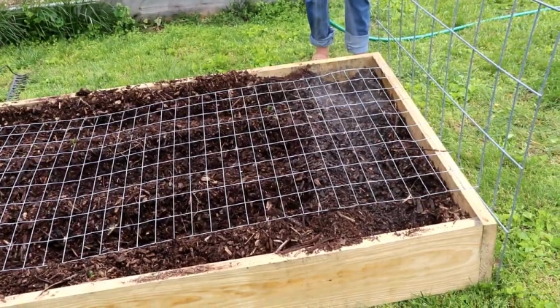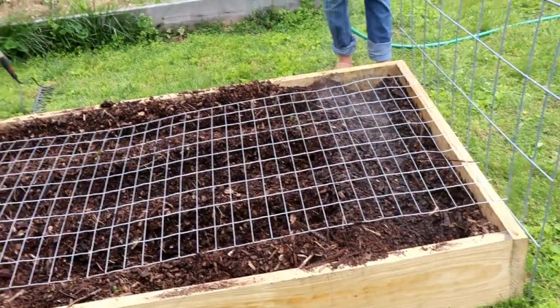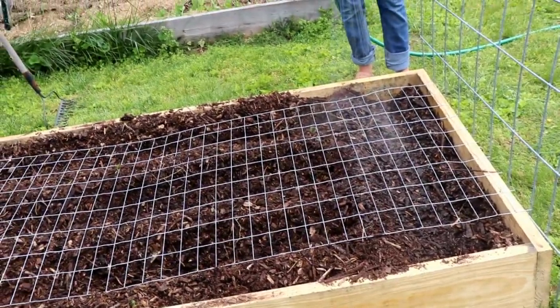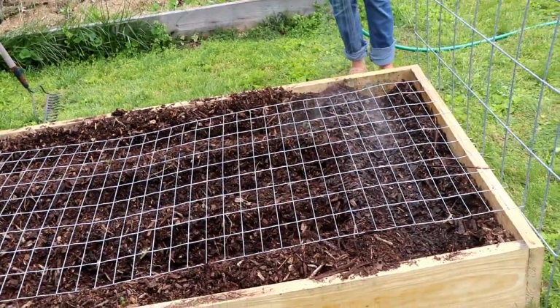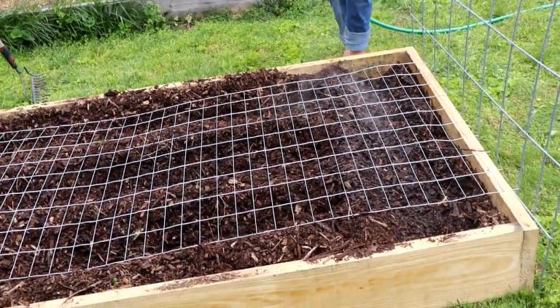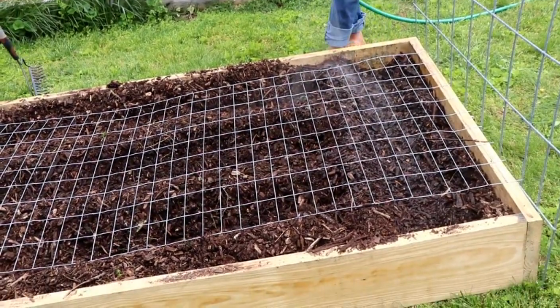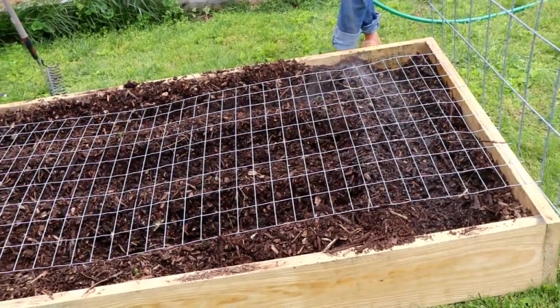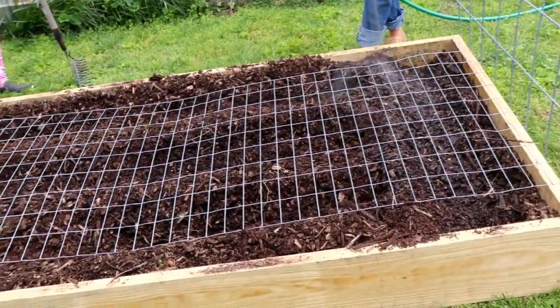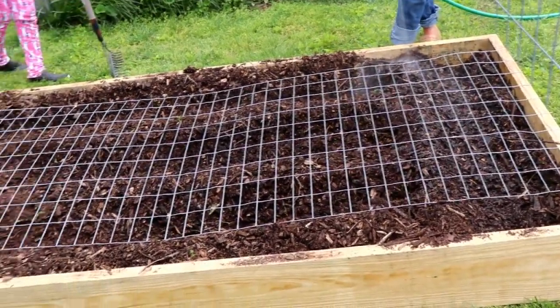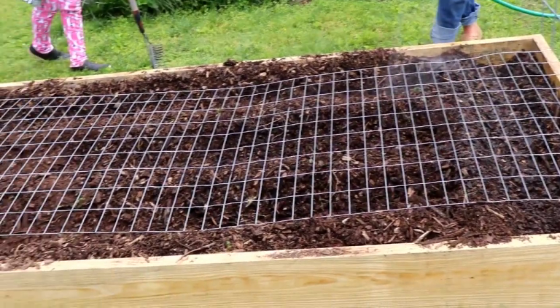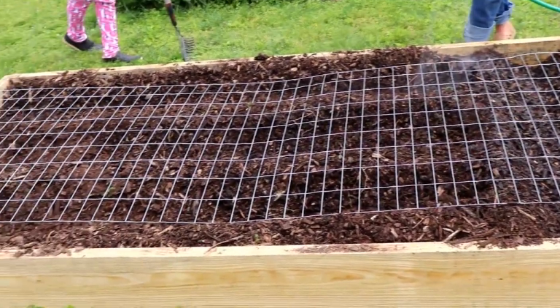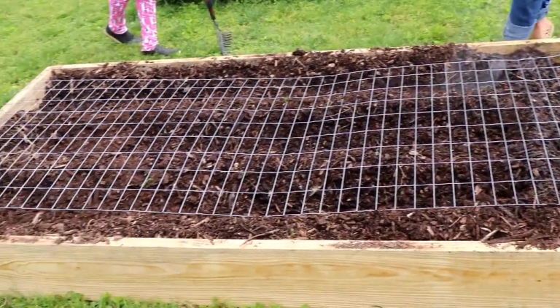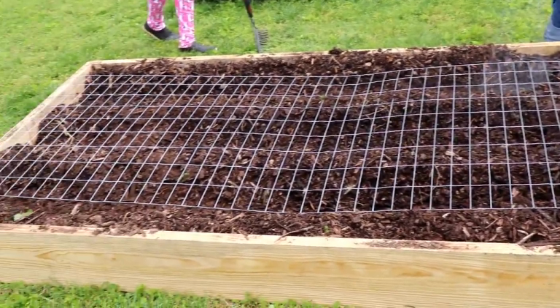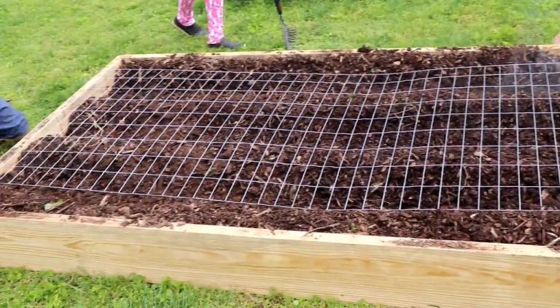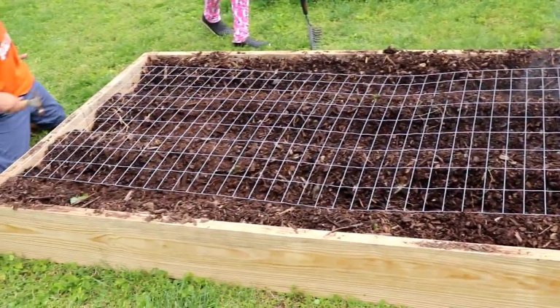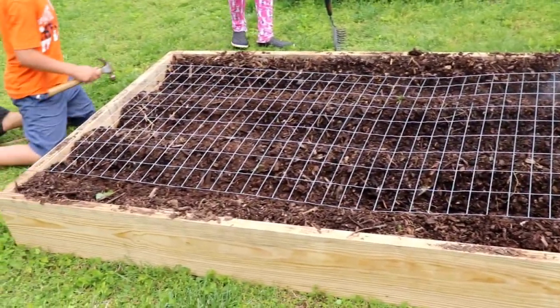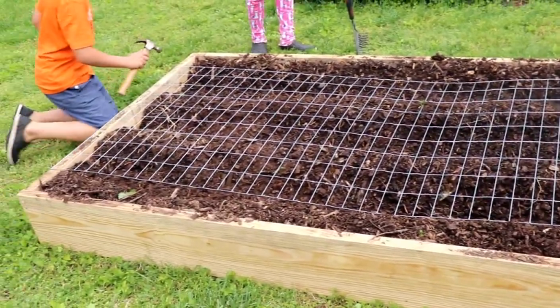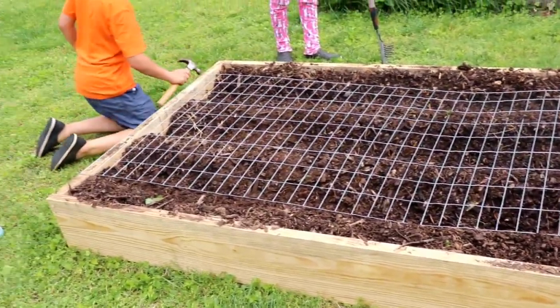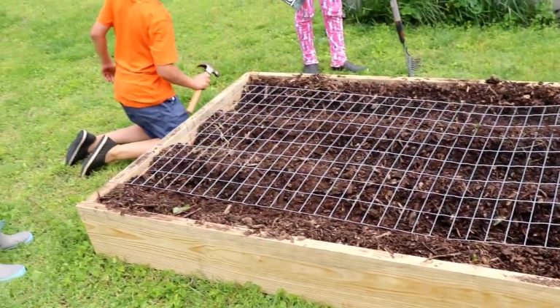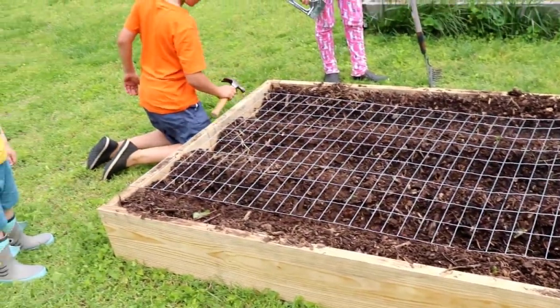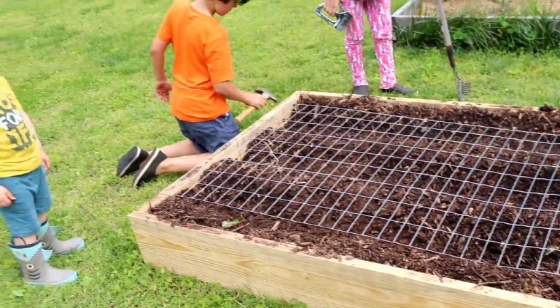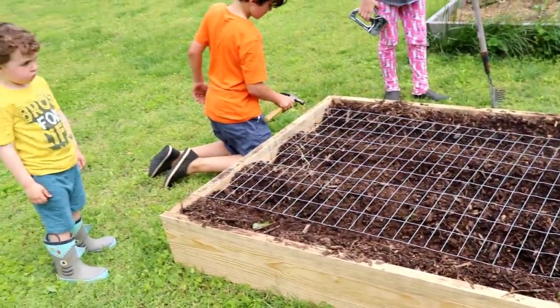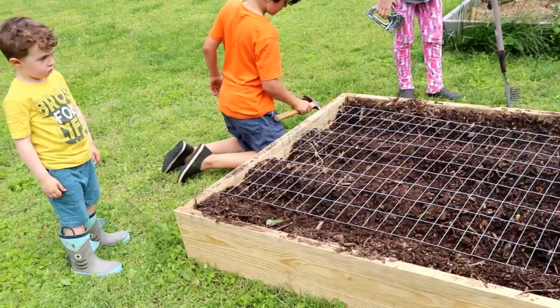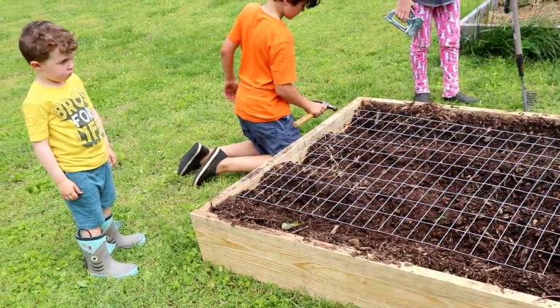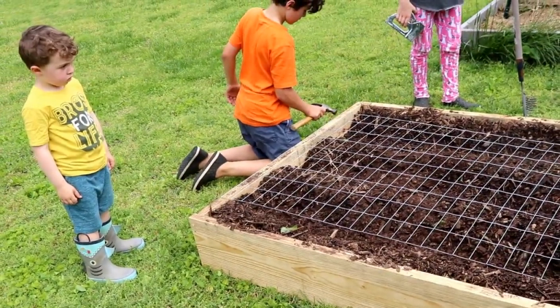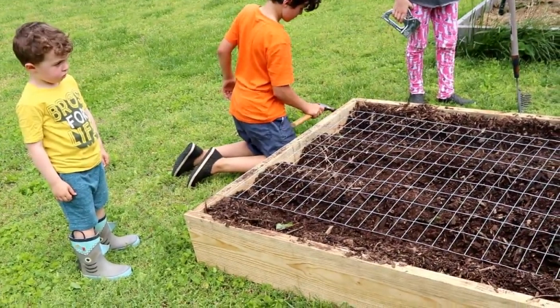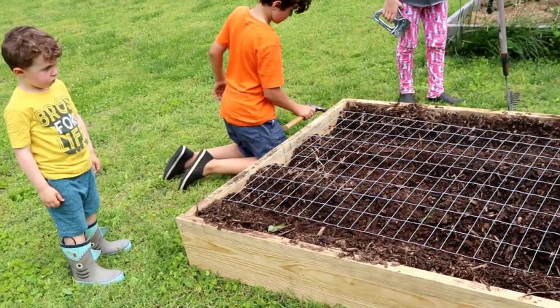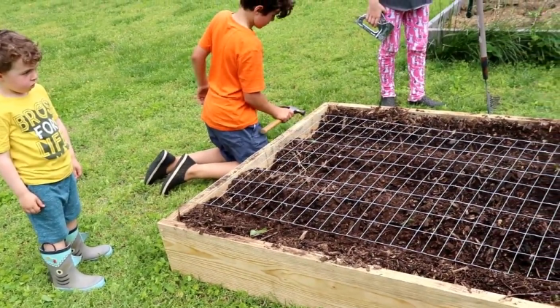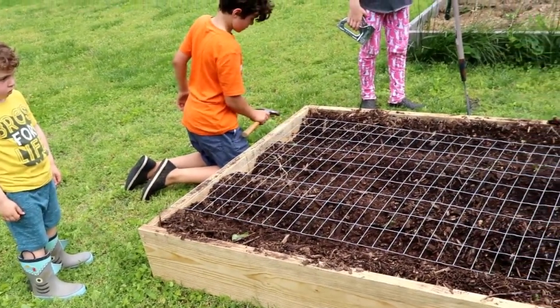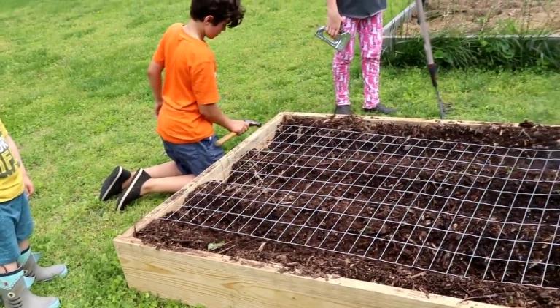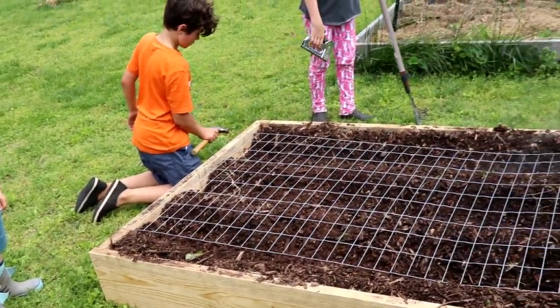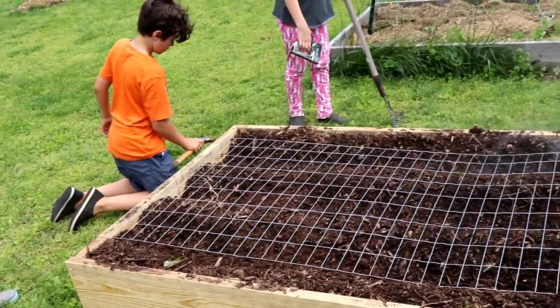This fence that we're putting over is our attempt to keep the cats from destroying what's growing in there.